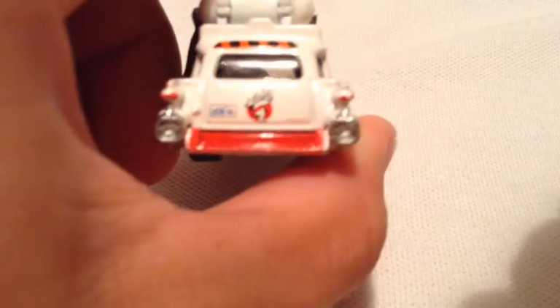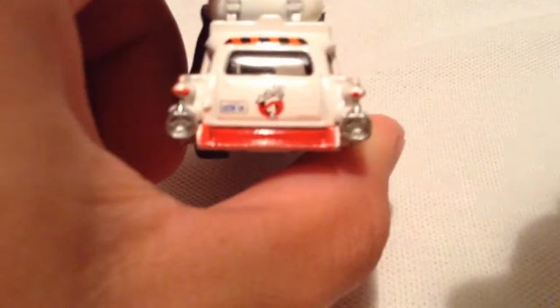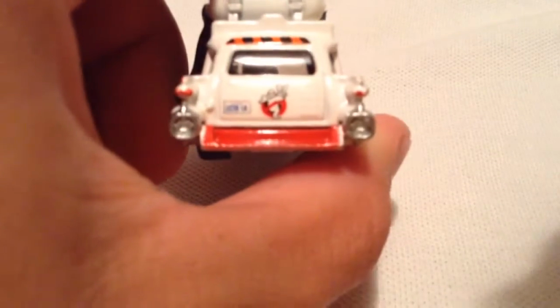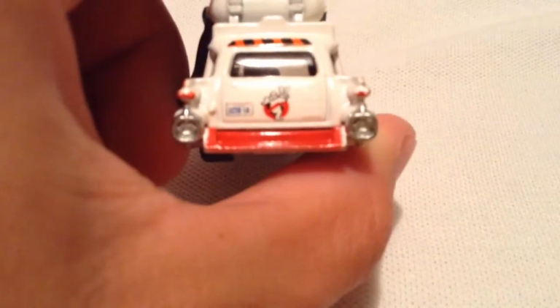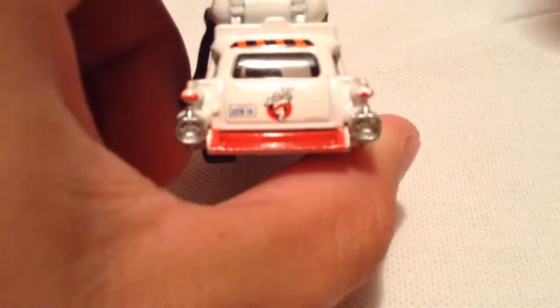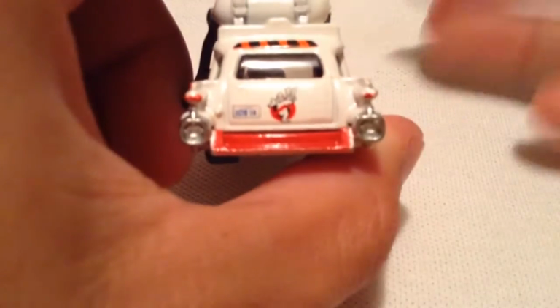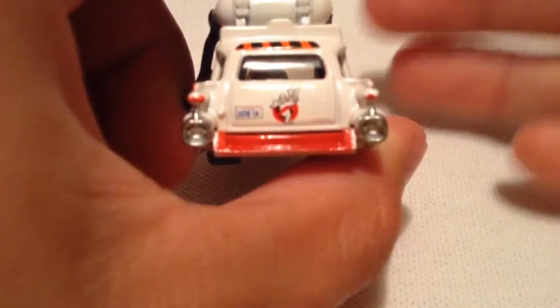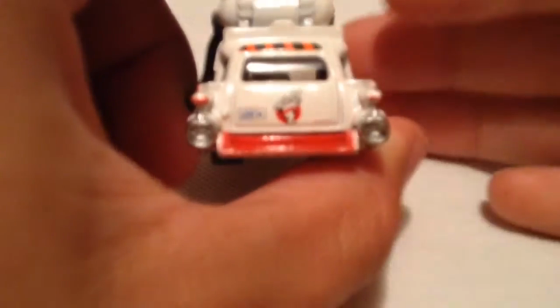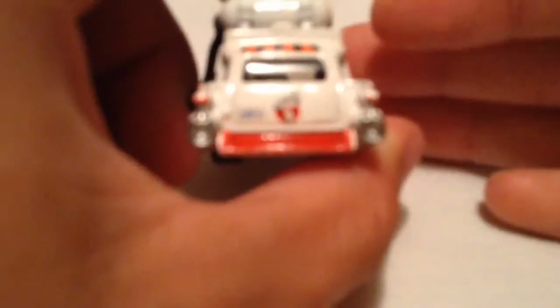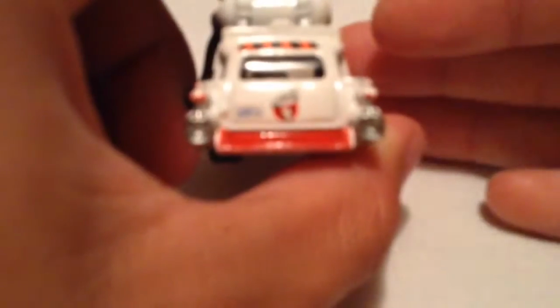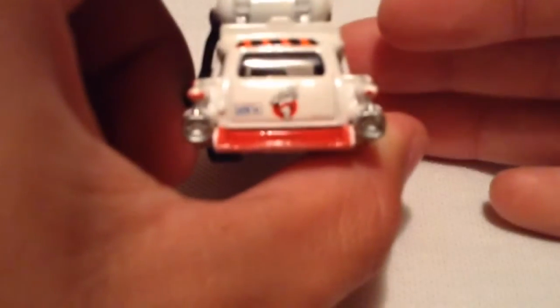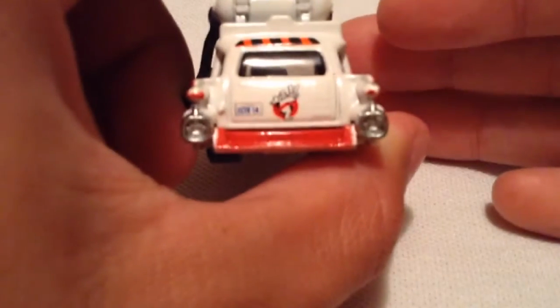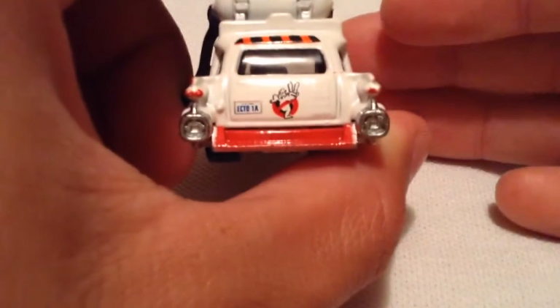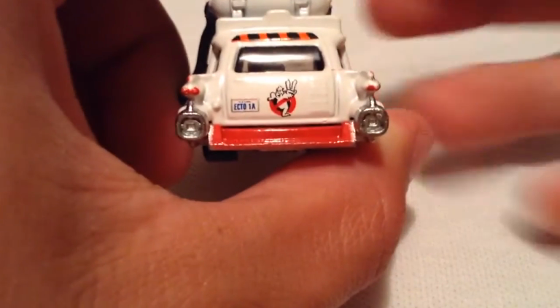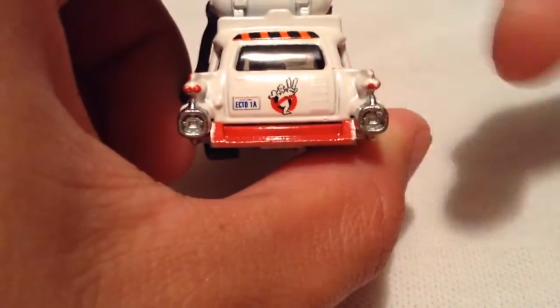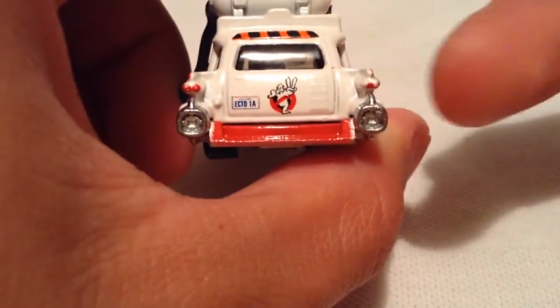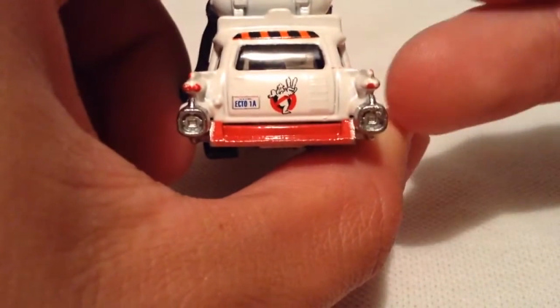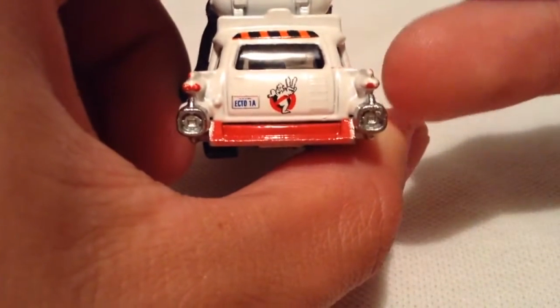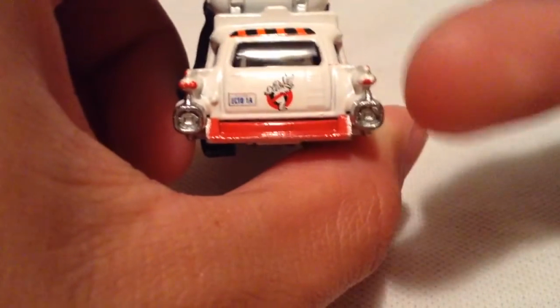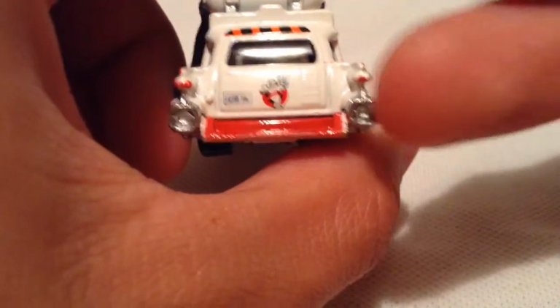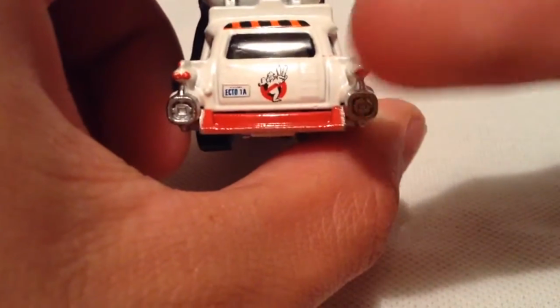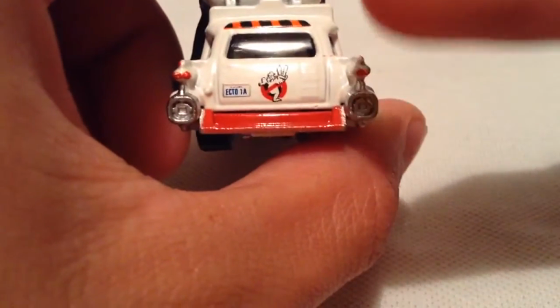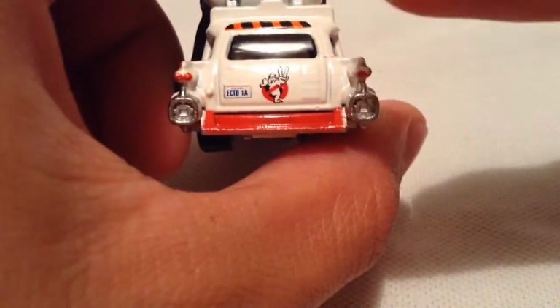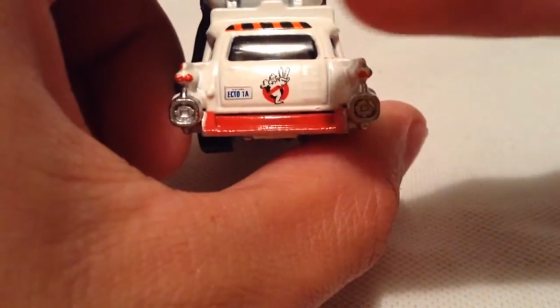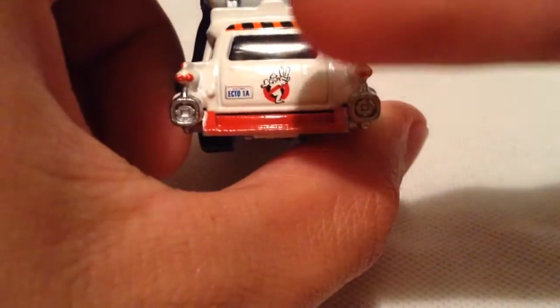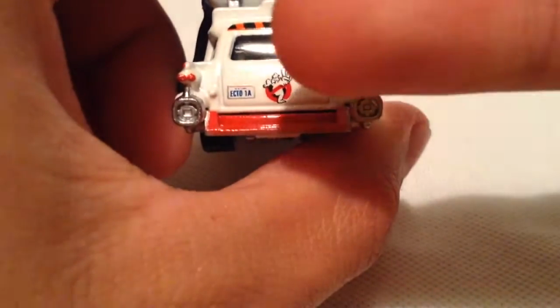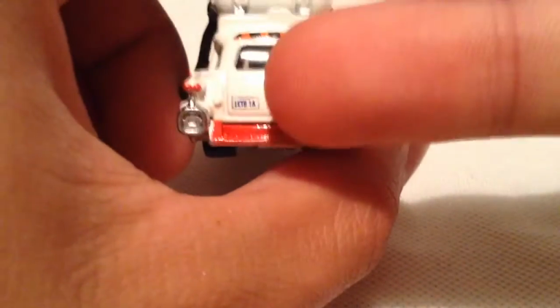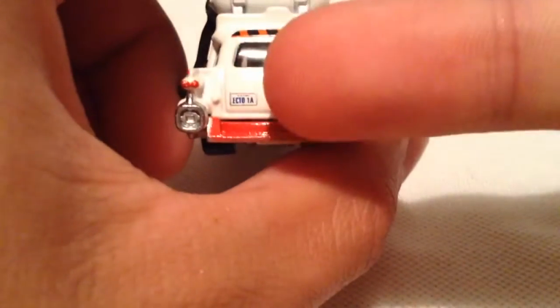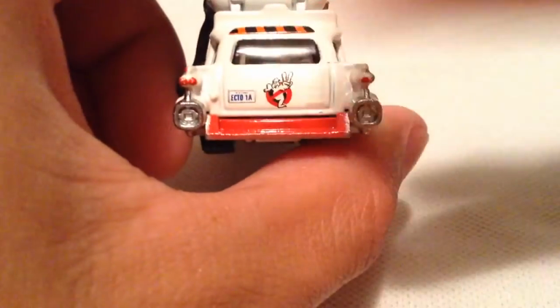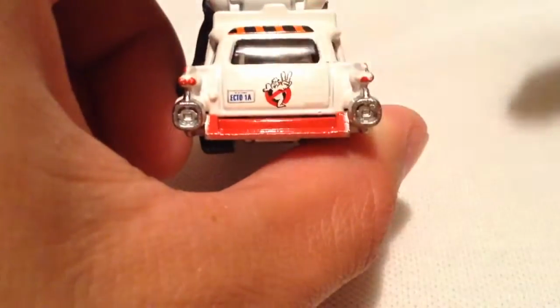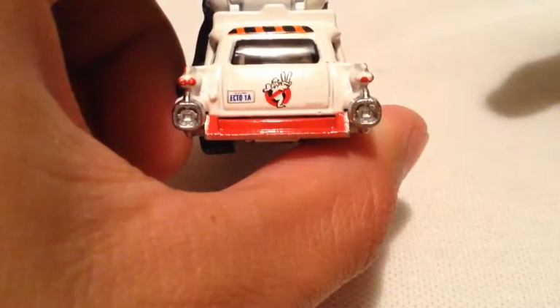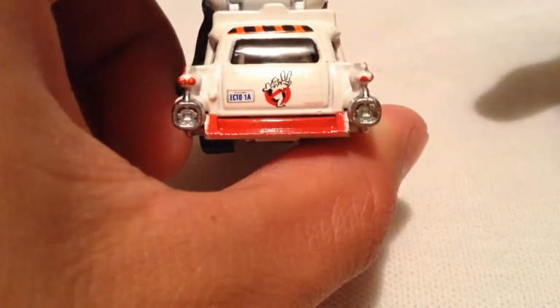And there's the rear. You have the taillights and another license plate.